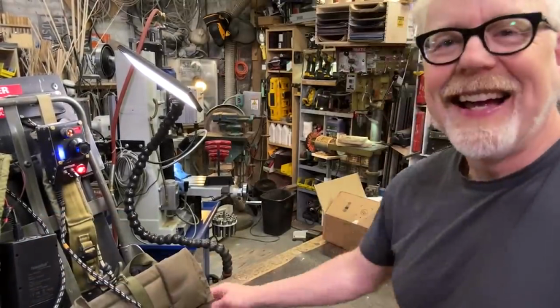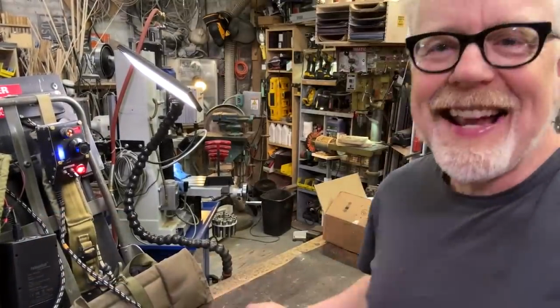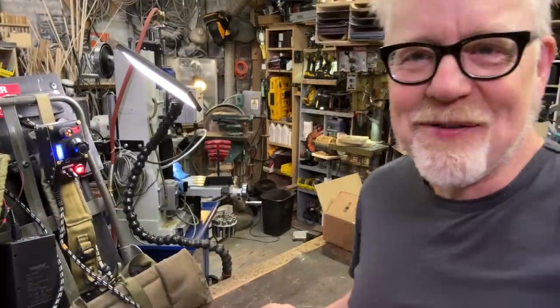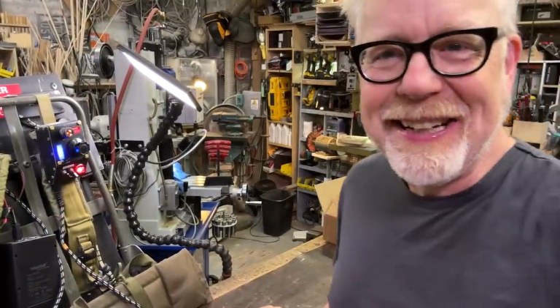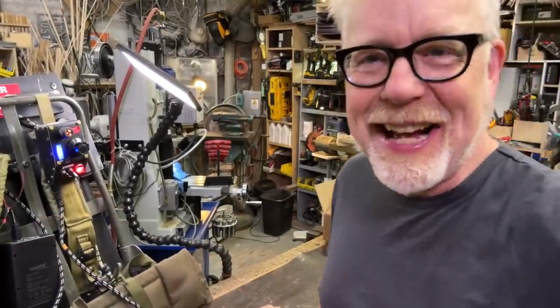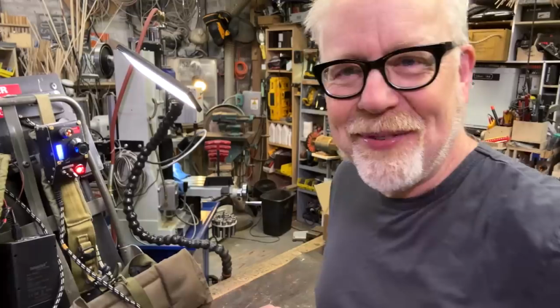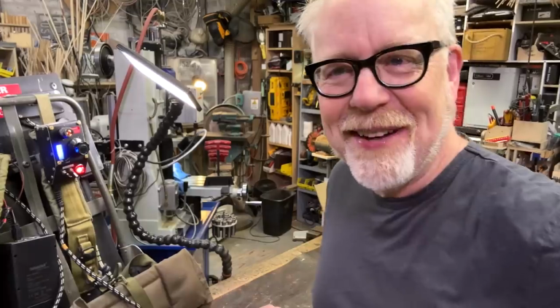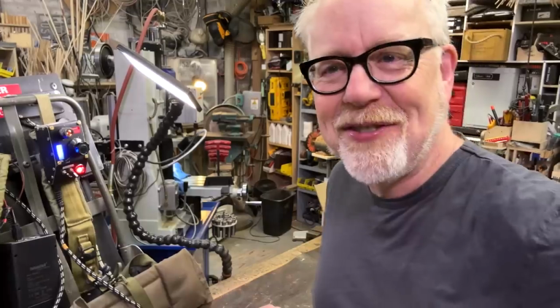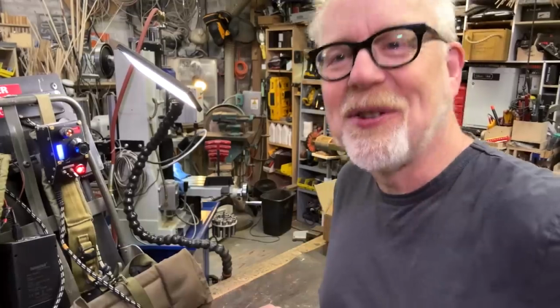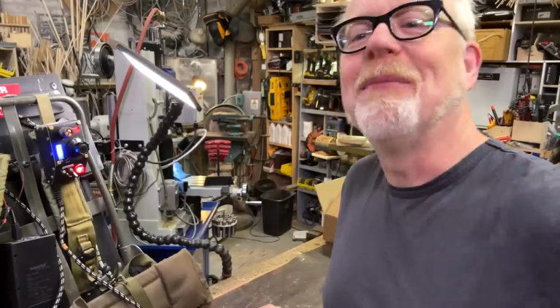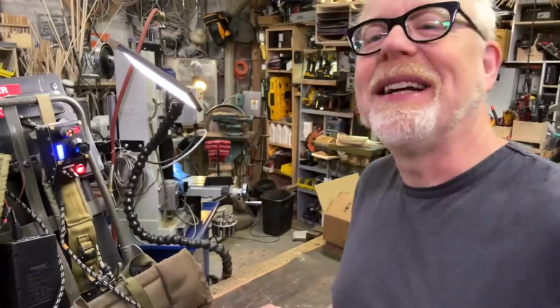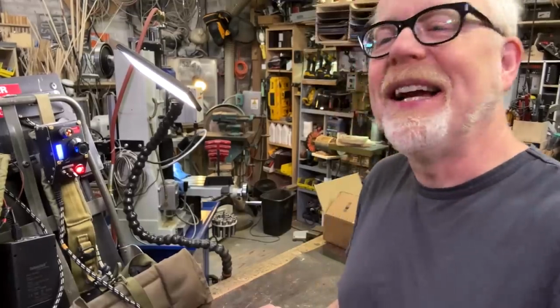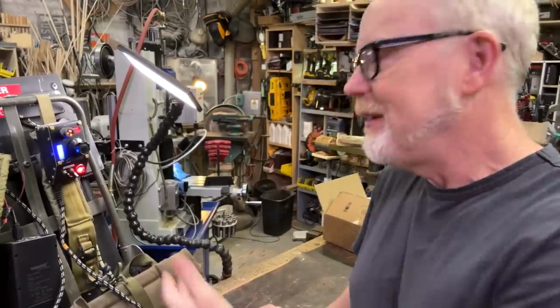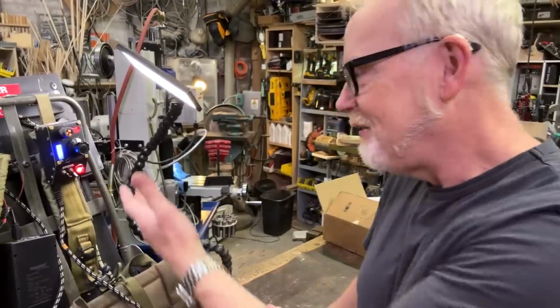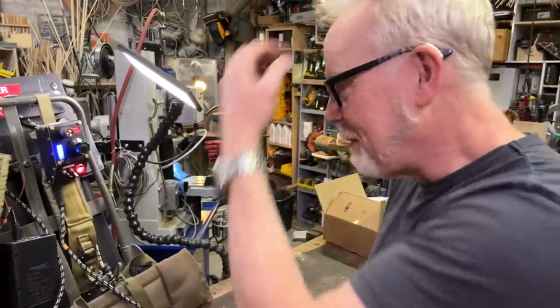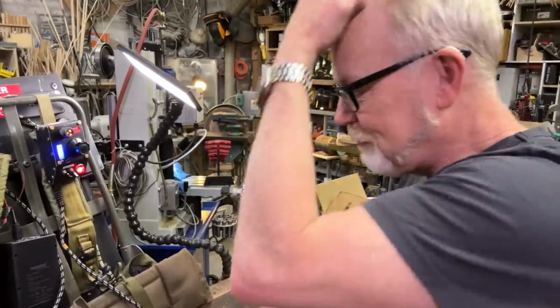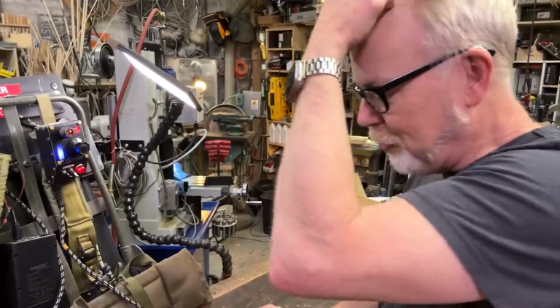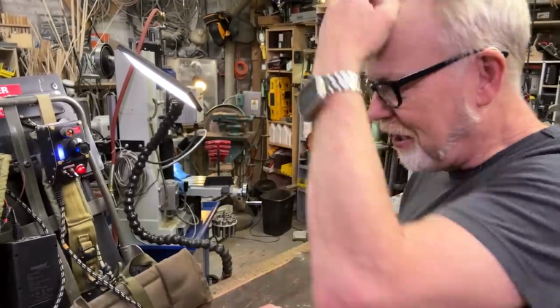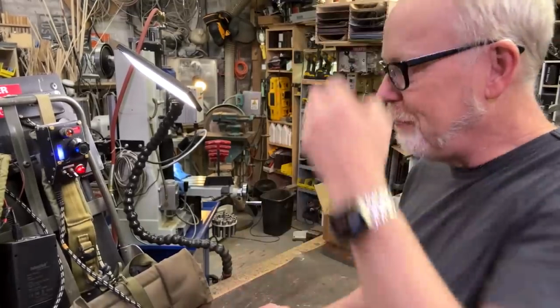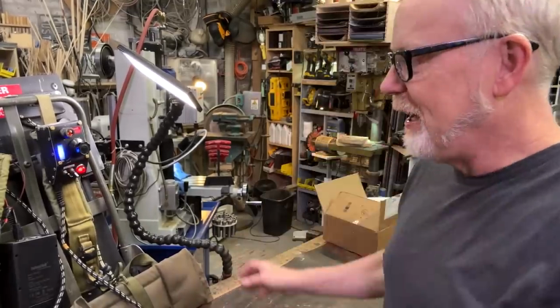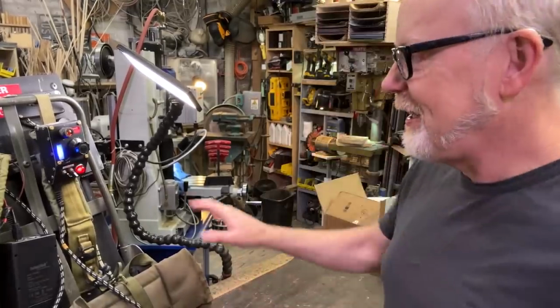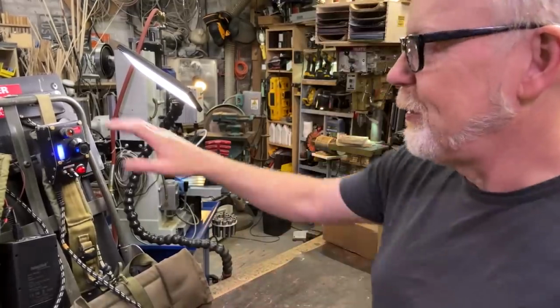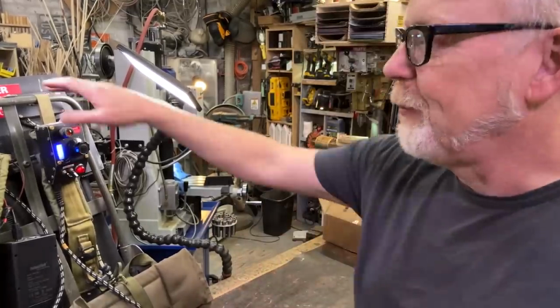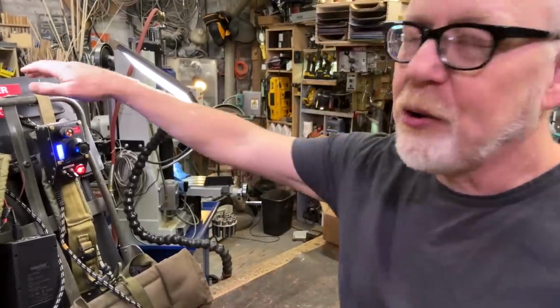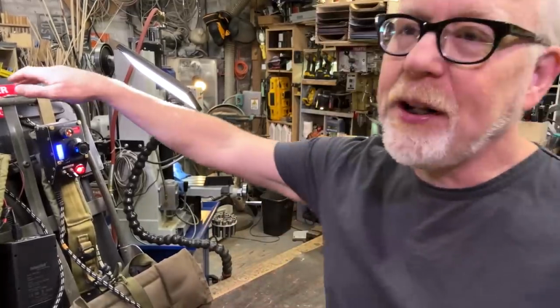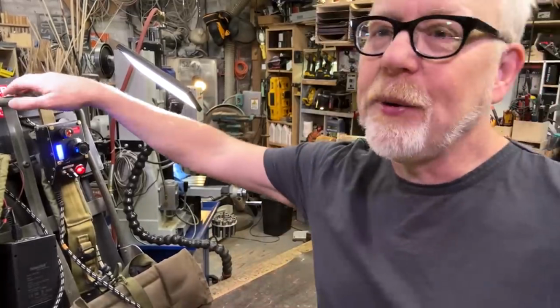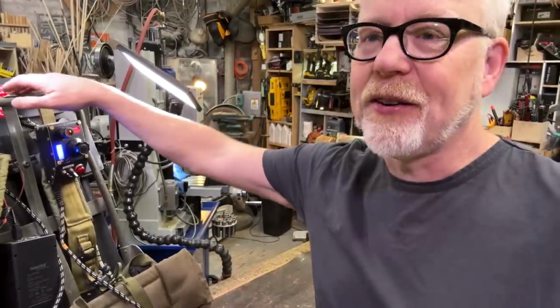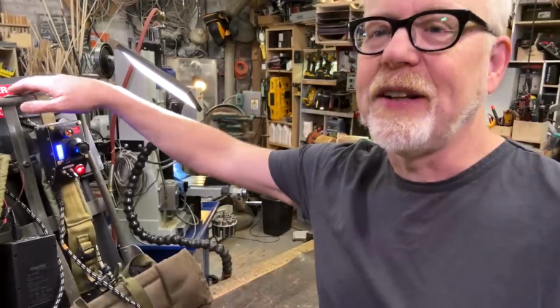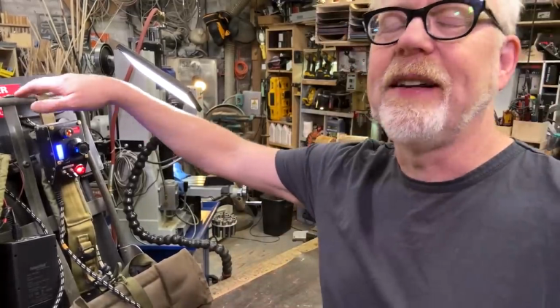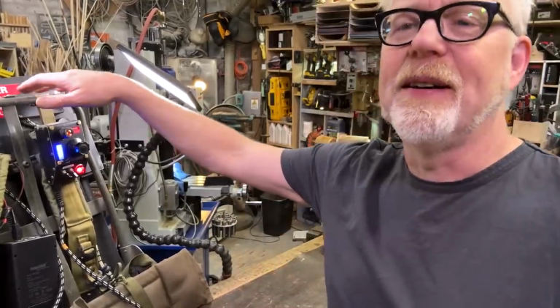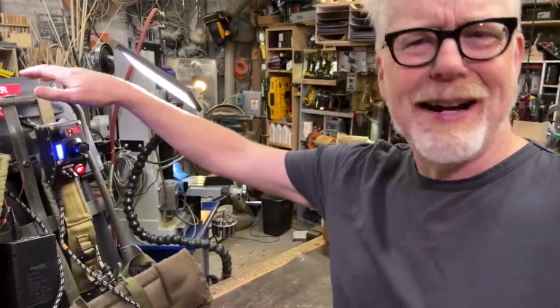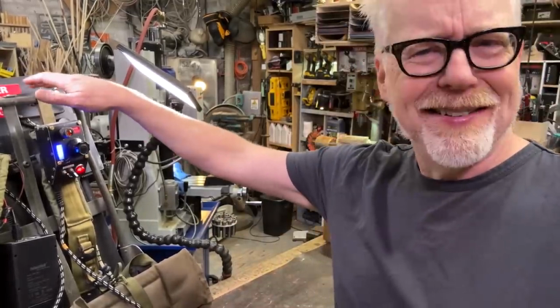Hey everybody, Adam Savage here in my cave, and I've got my Proton Pack here. And I'm showing you, actually, the backside.